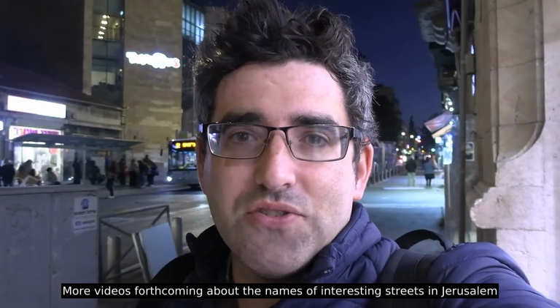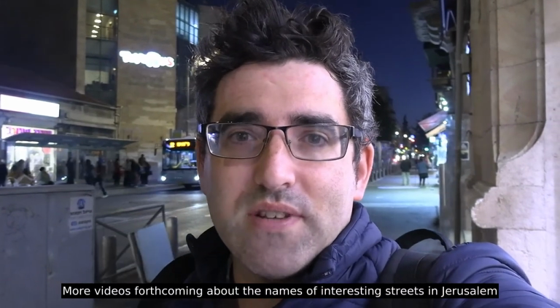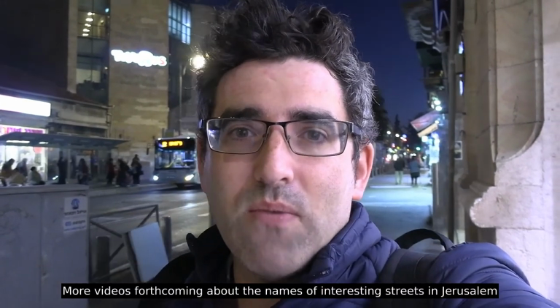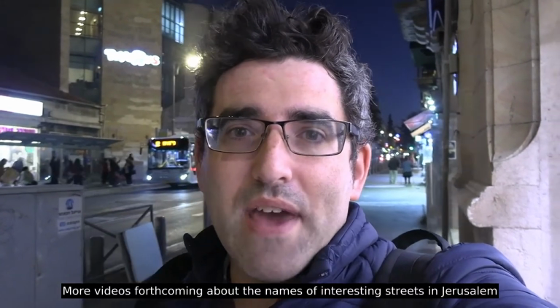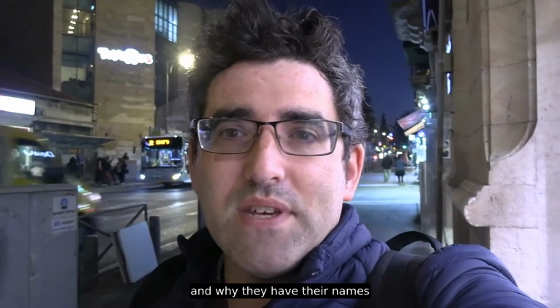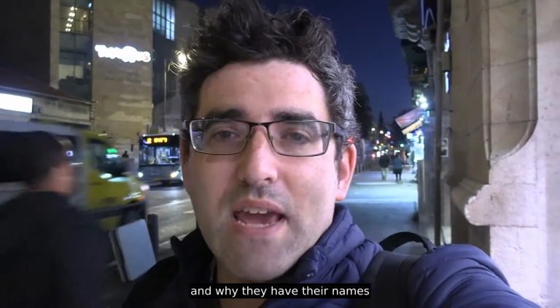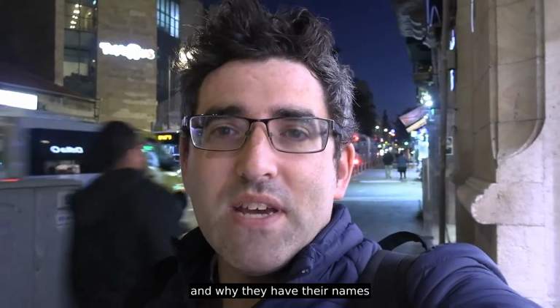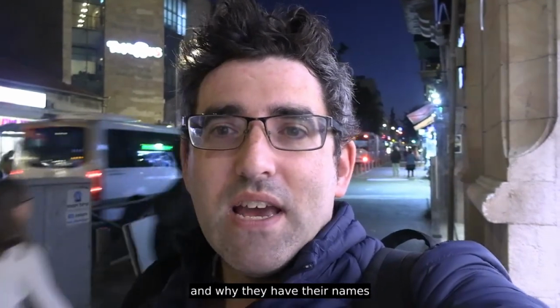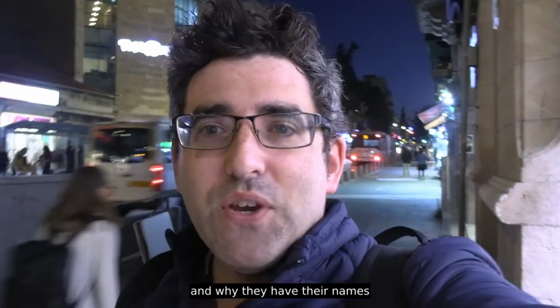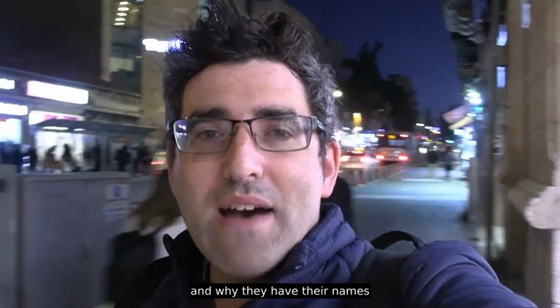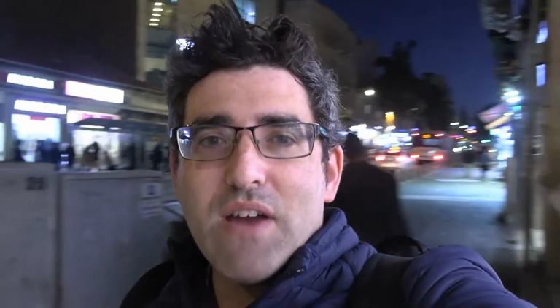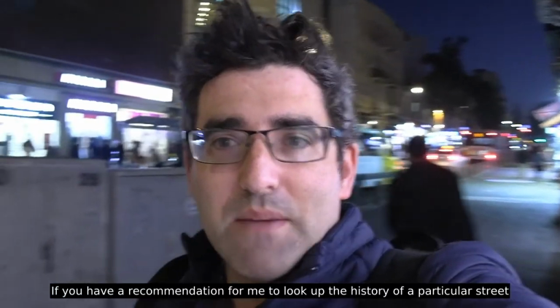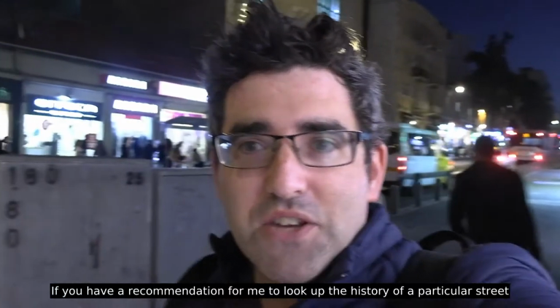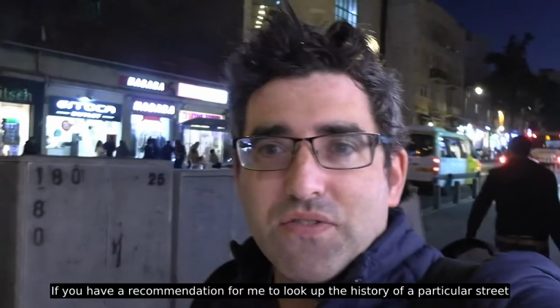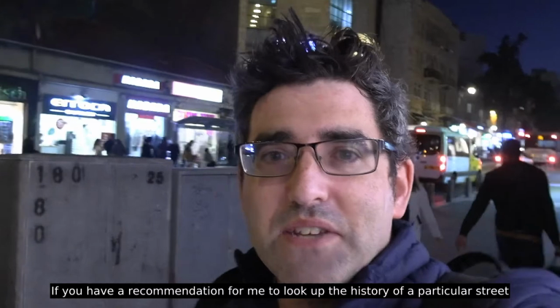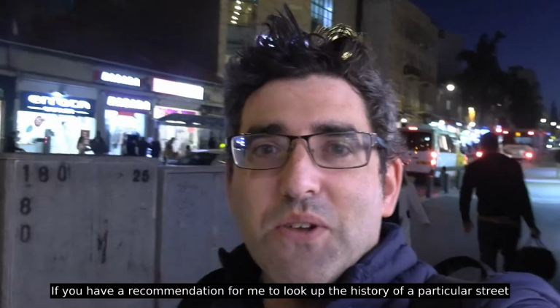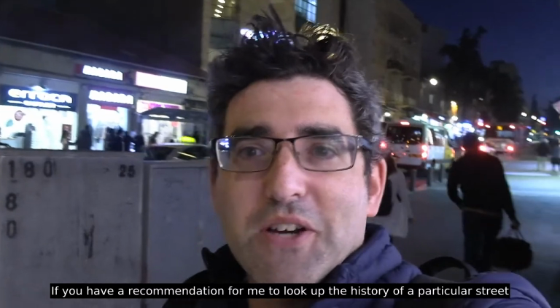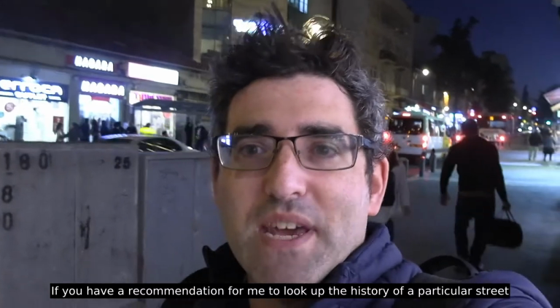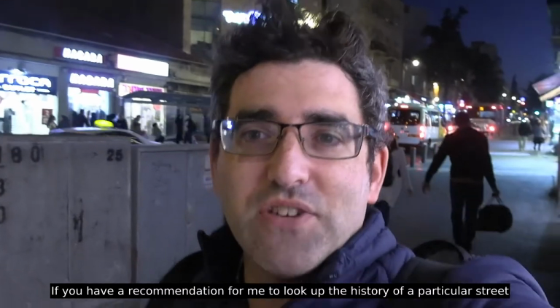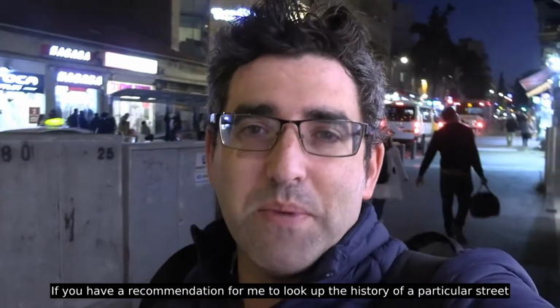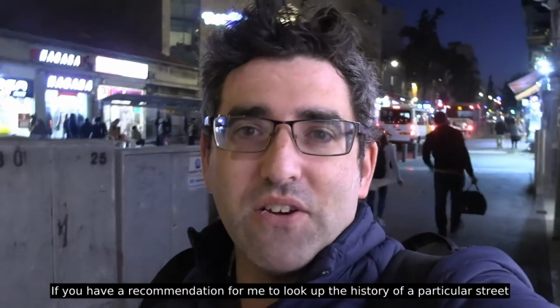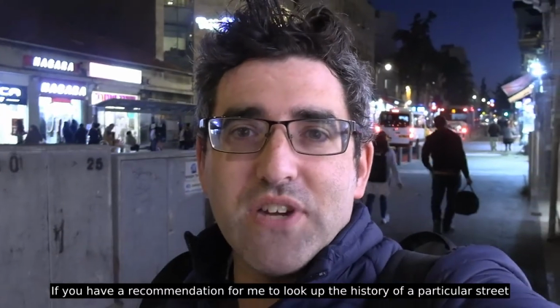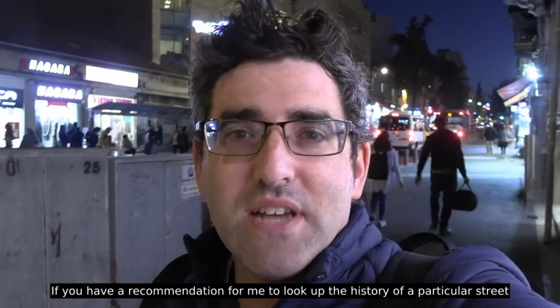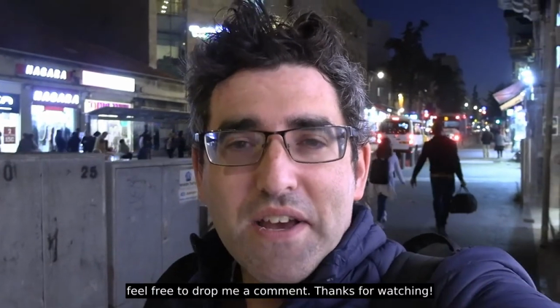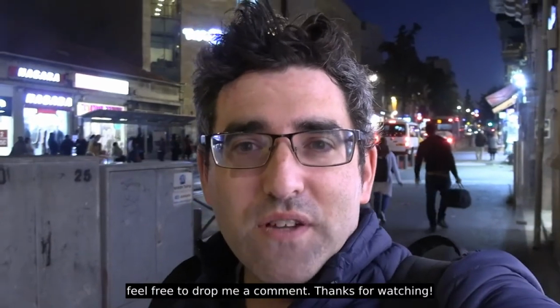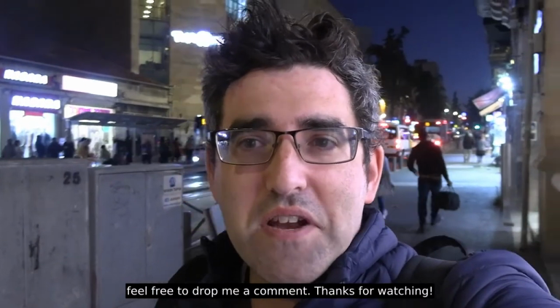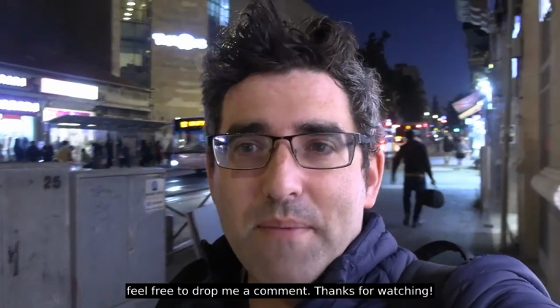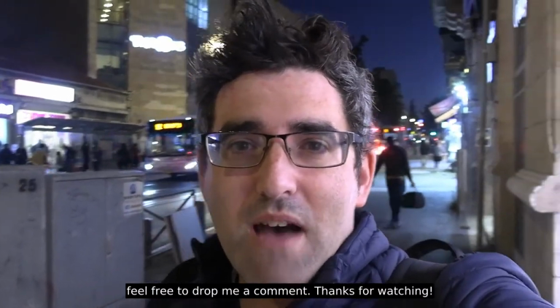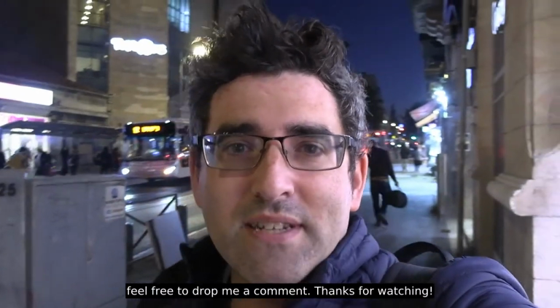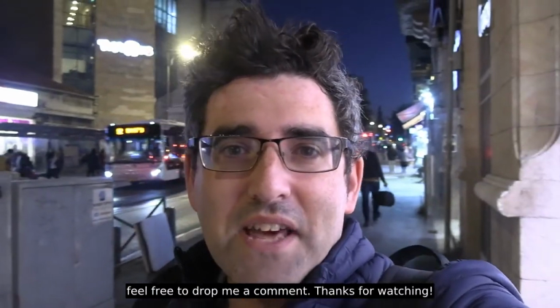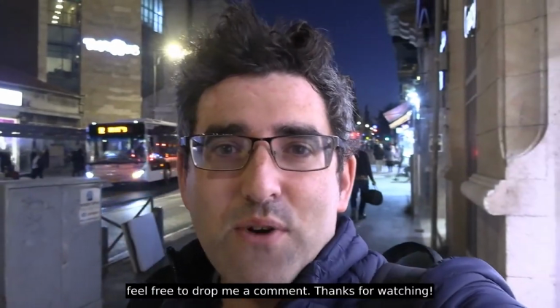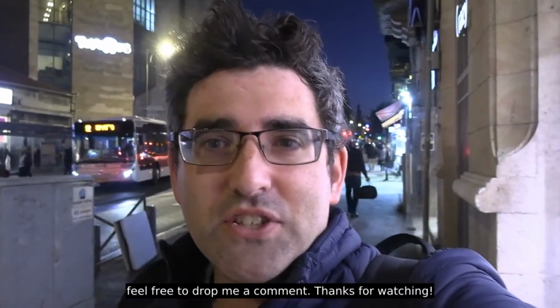More videos forthcoming about interesting streets in Jerusalem and why they have these names. If you have a recommendation for me to look up the history of a particular street, feel free to drop me a comment. Thanks for watching.